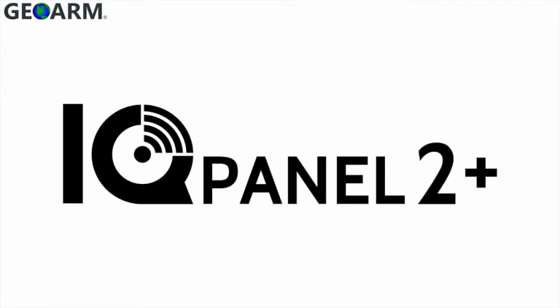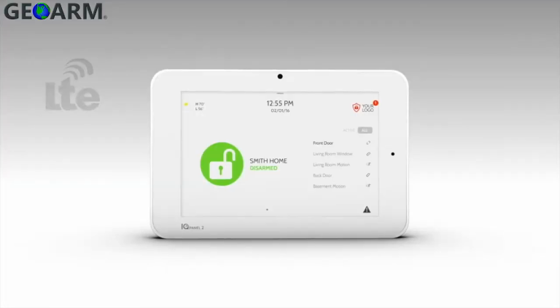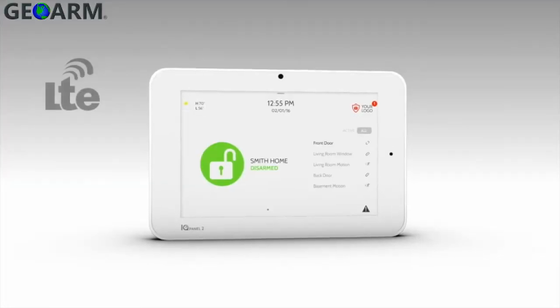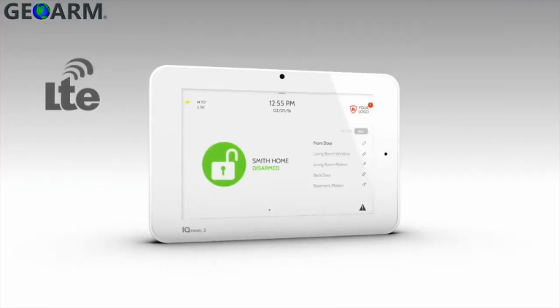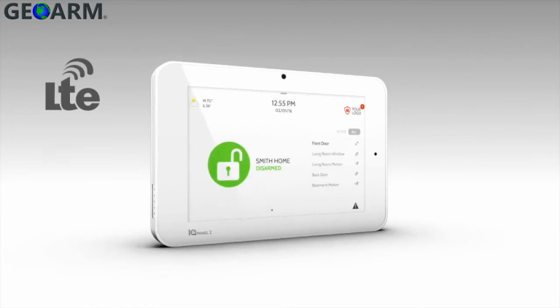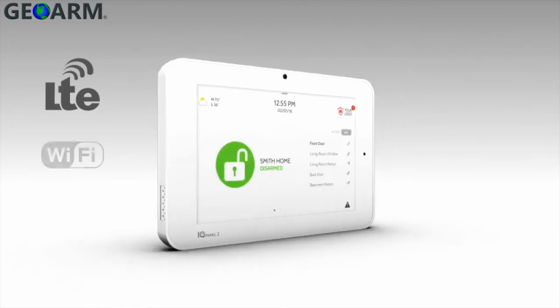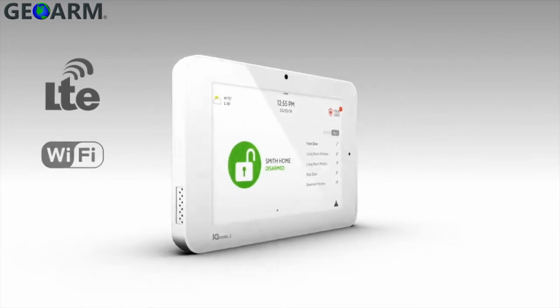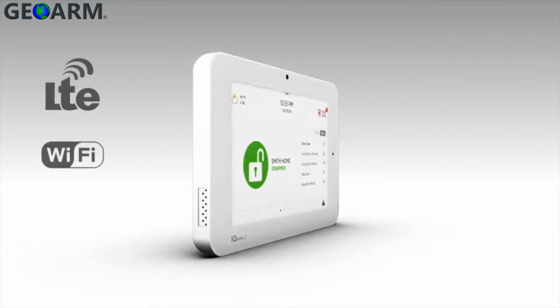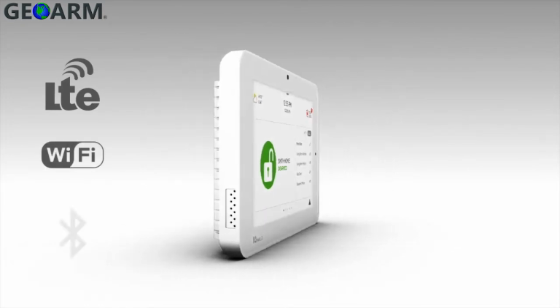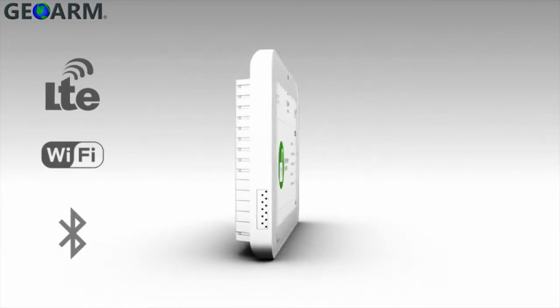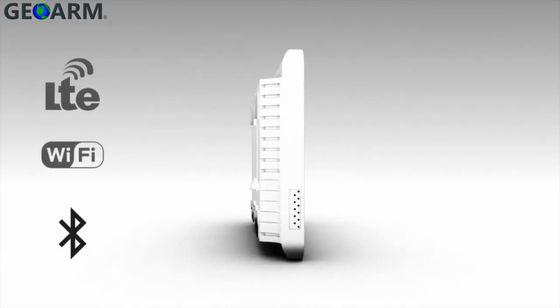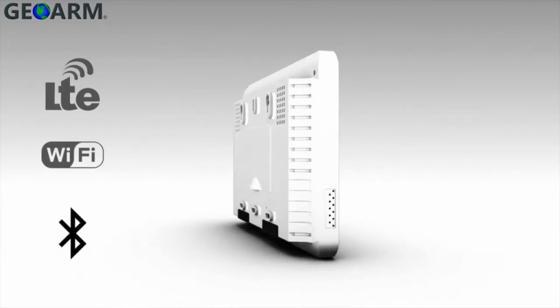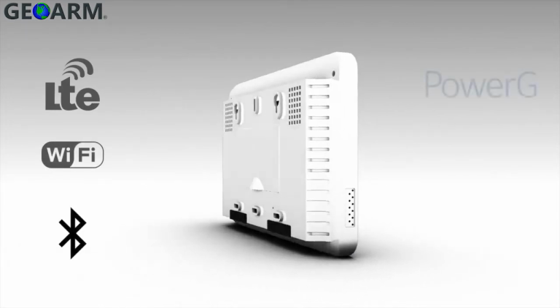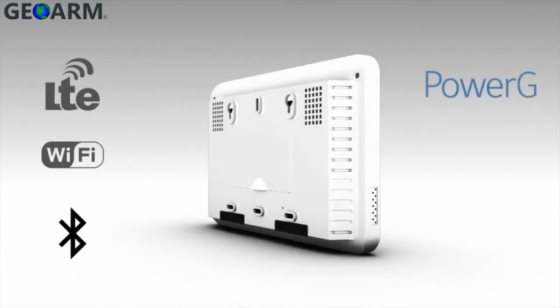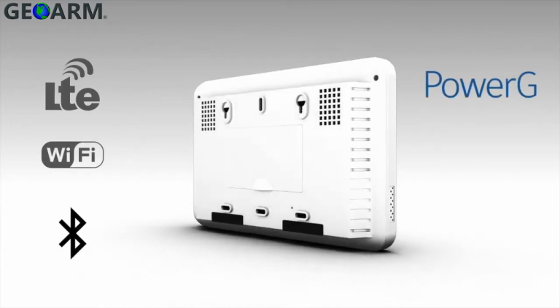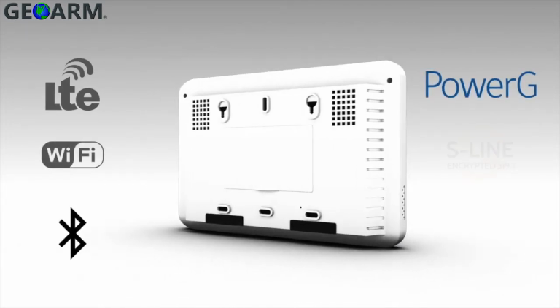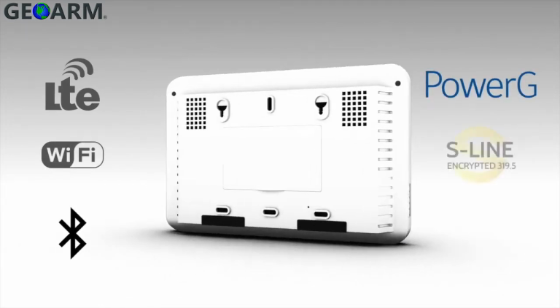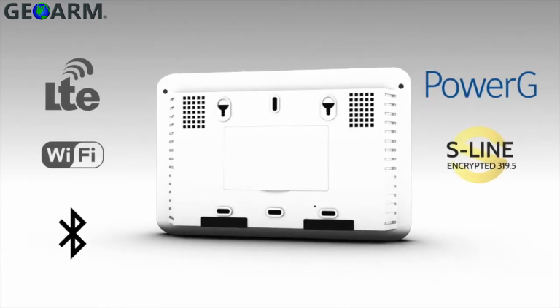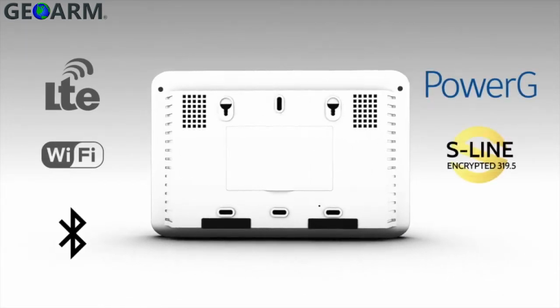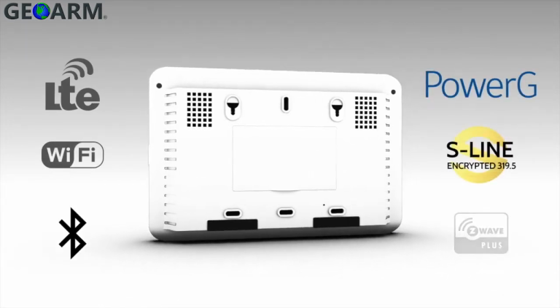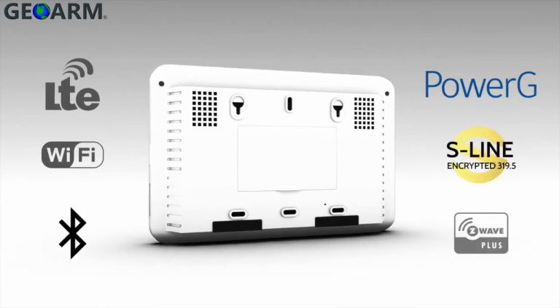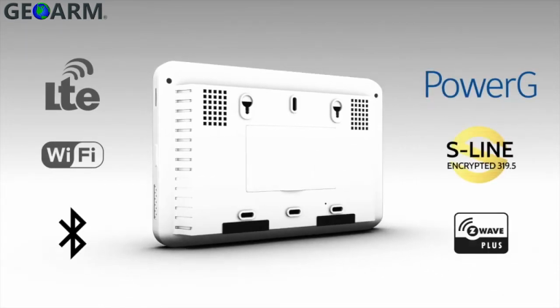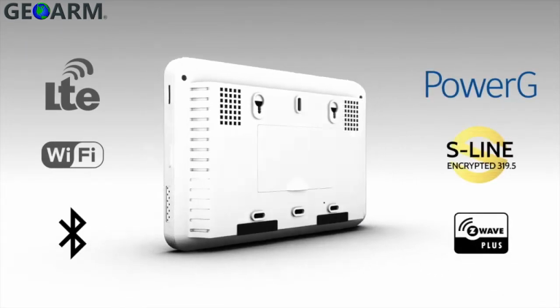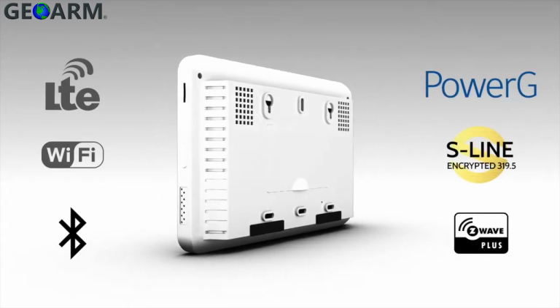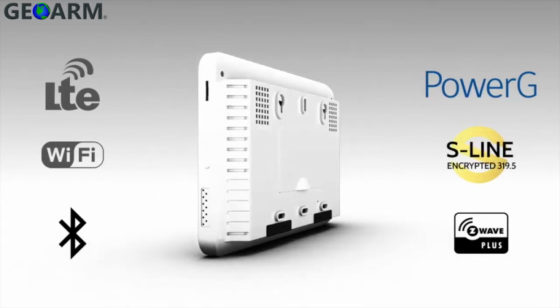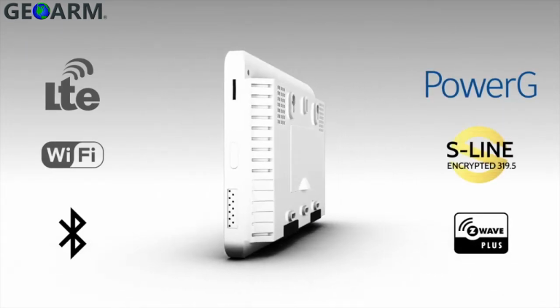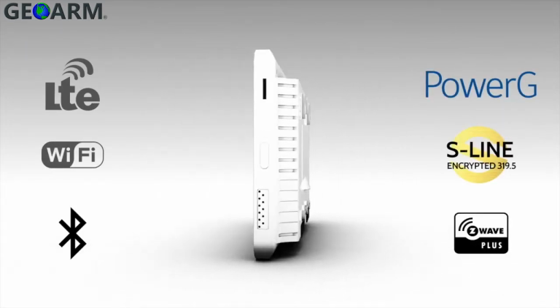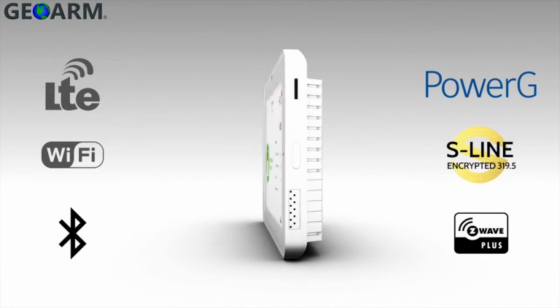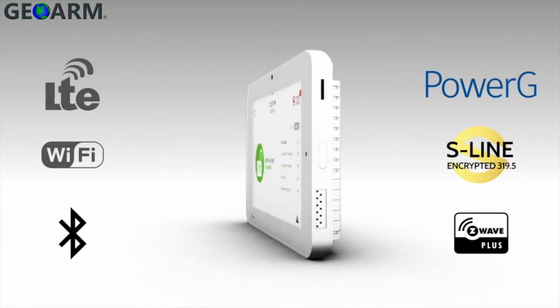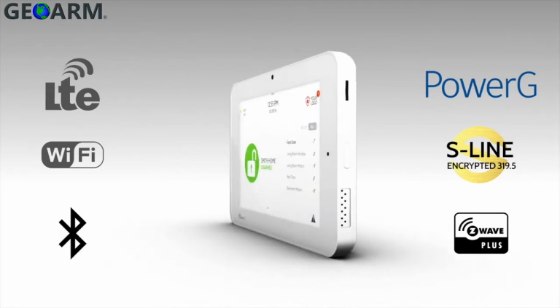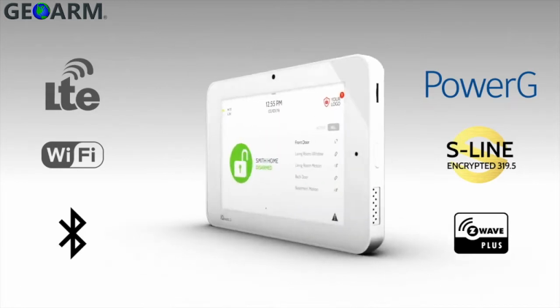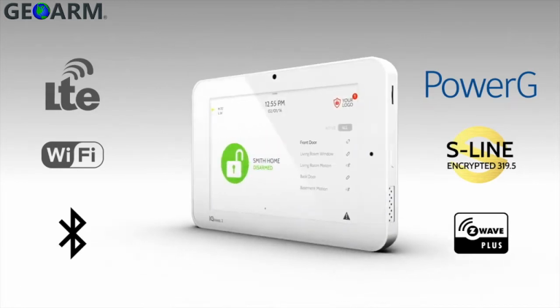IQ Panel 2 Plus includes everything you love about the IQ Panel, with exciting new features you can't get anywhere else.